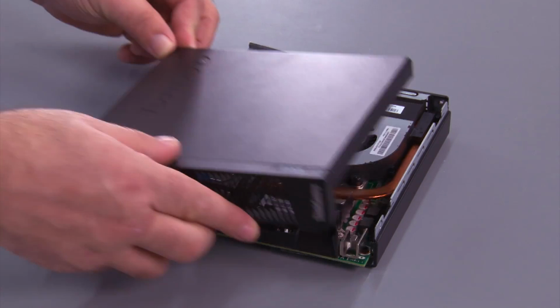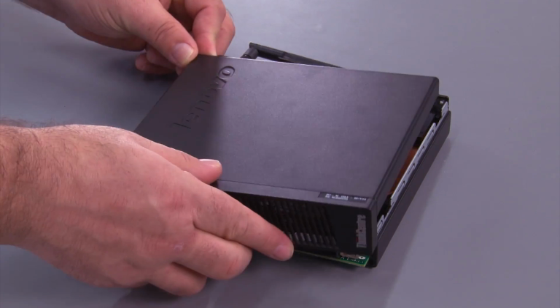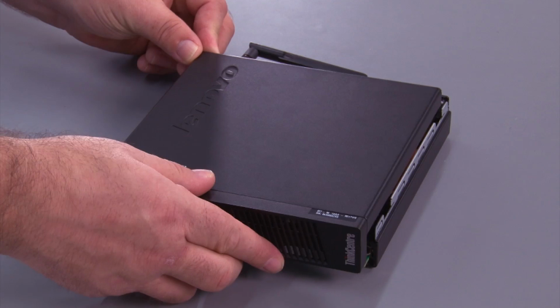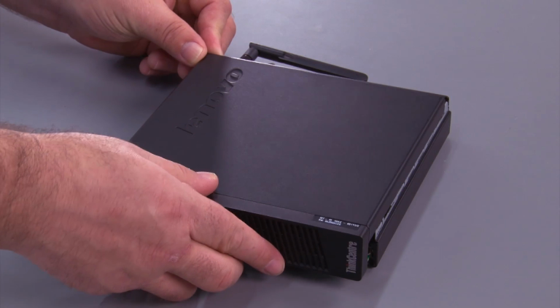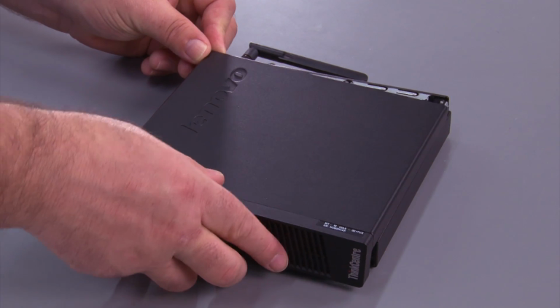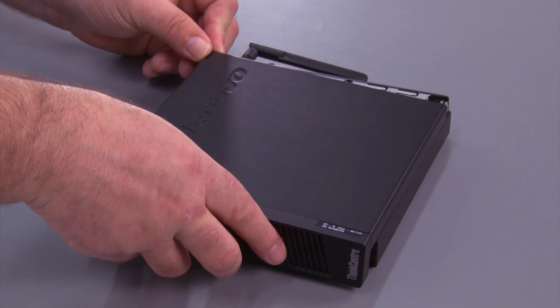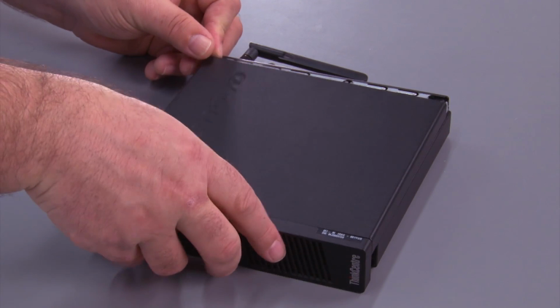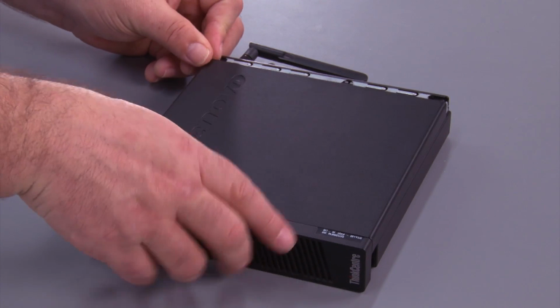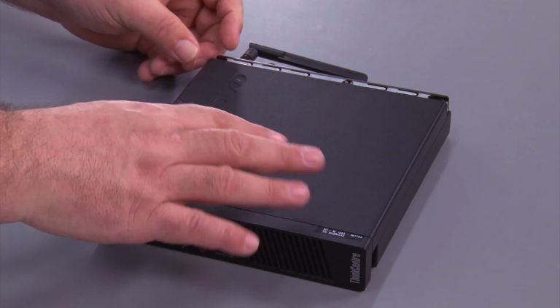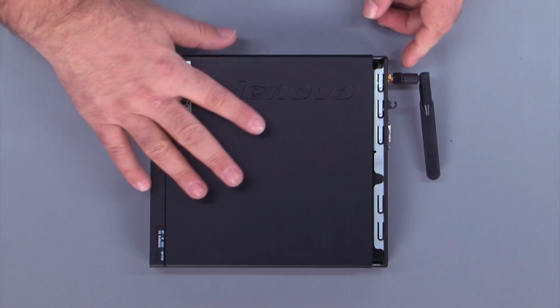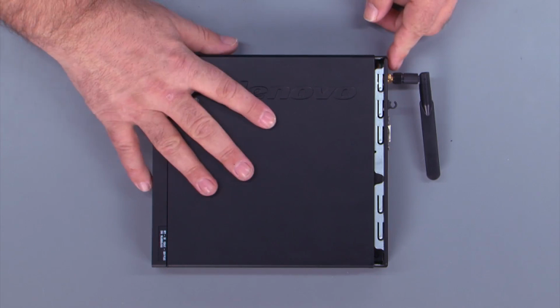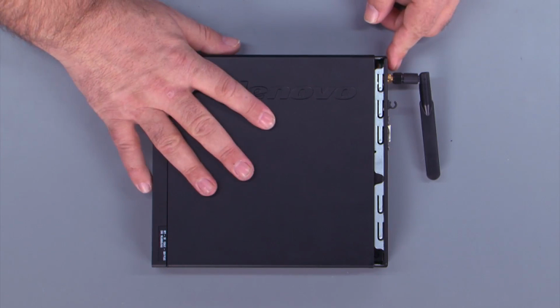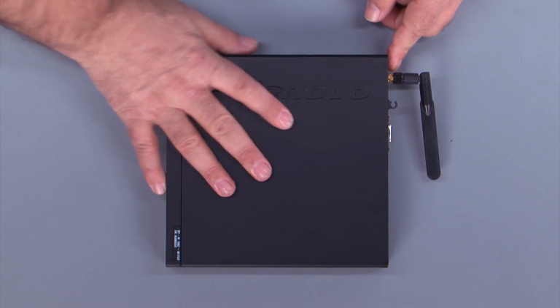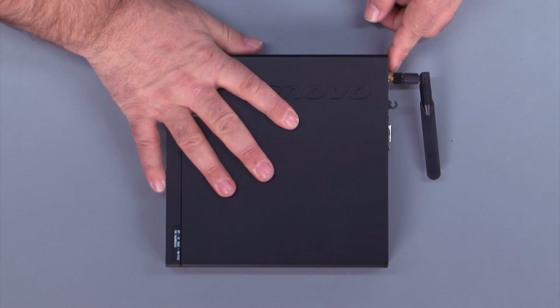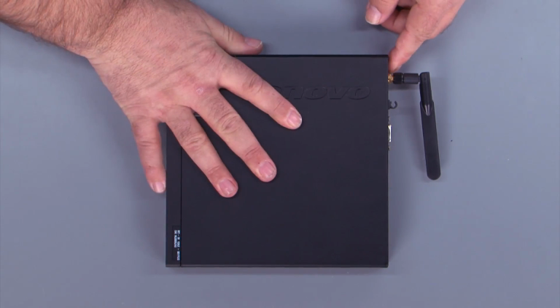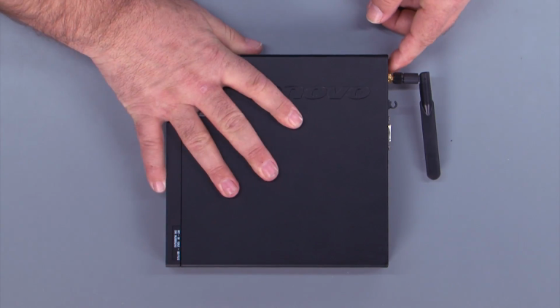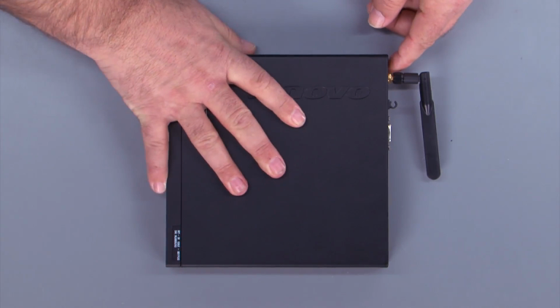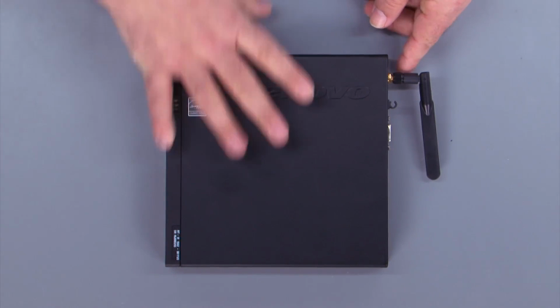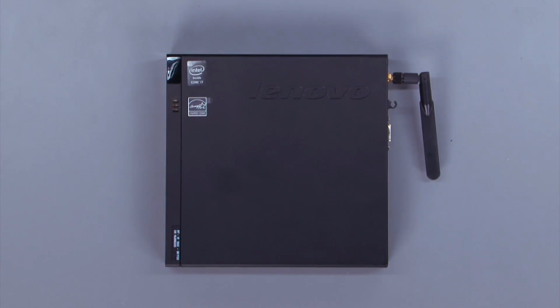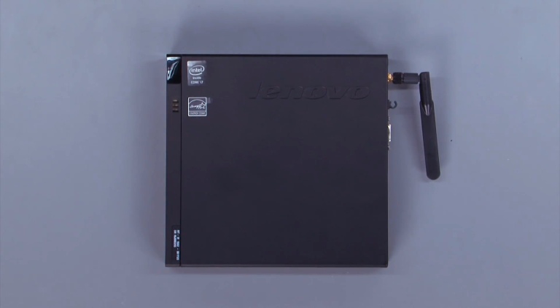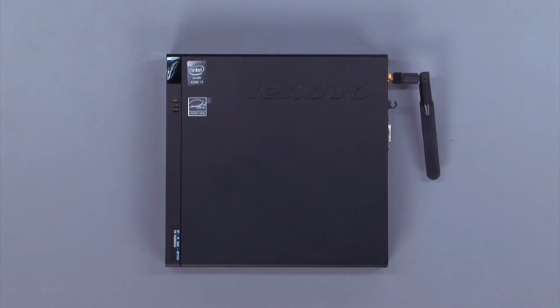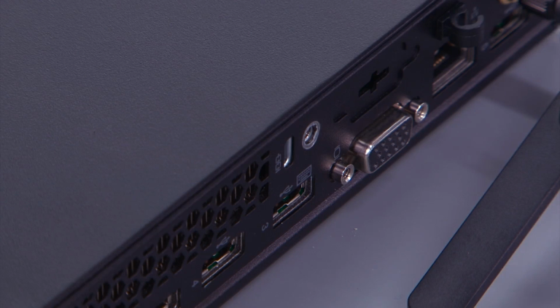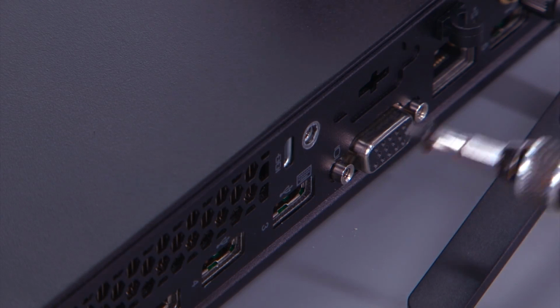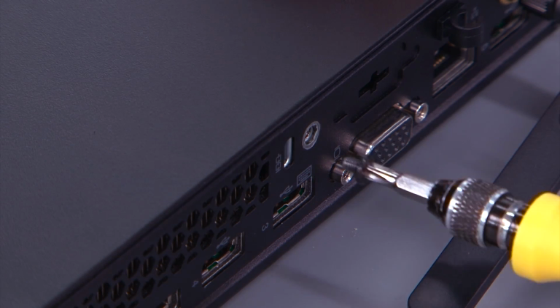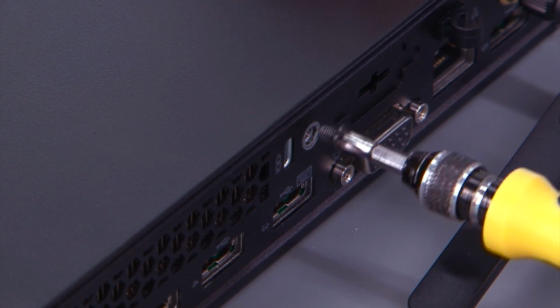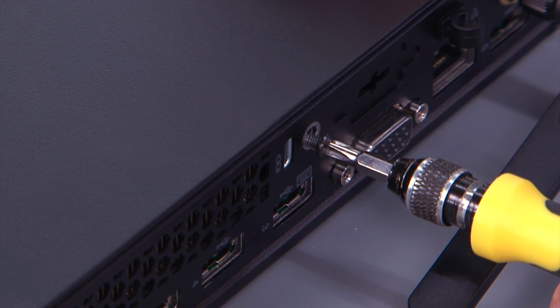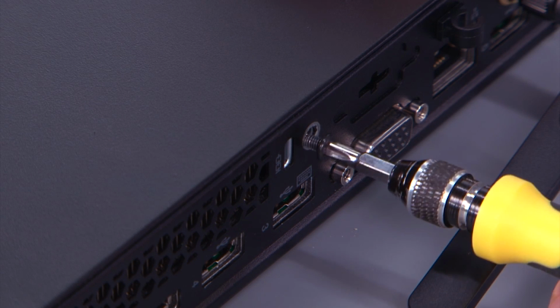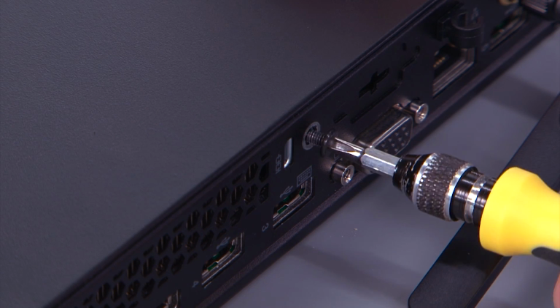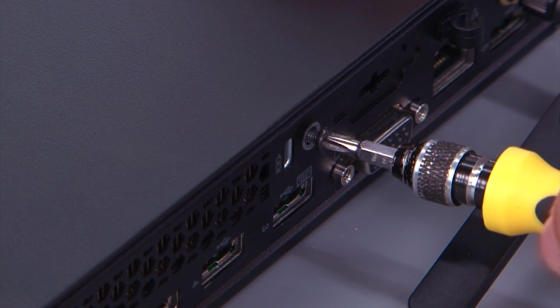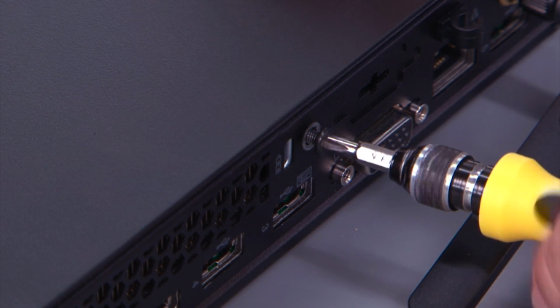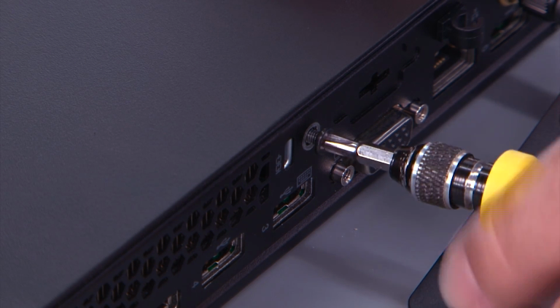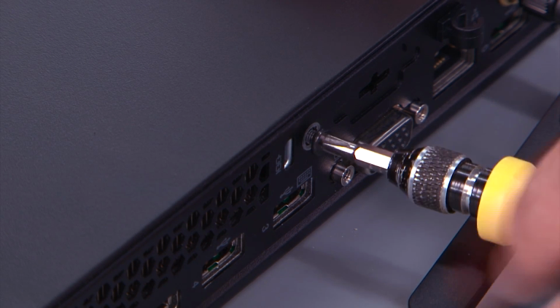Place the cover over the system, and slide it back. Install the screw into the back of the system.